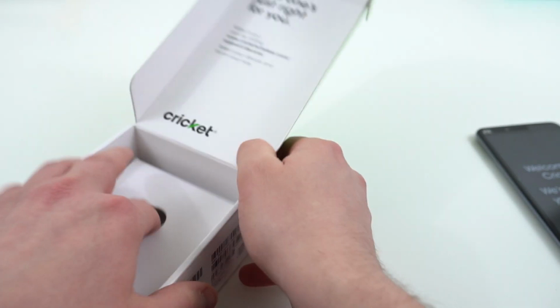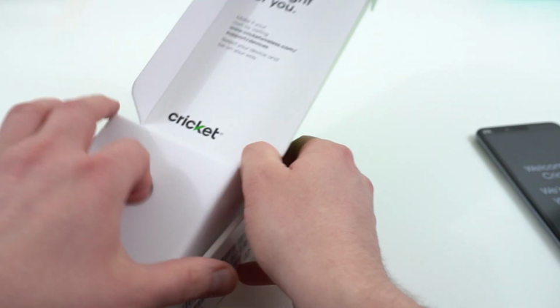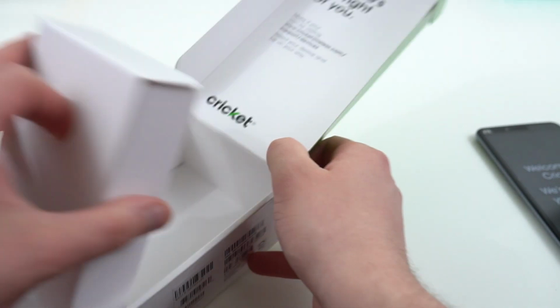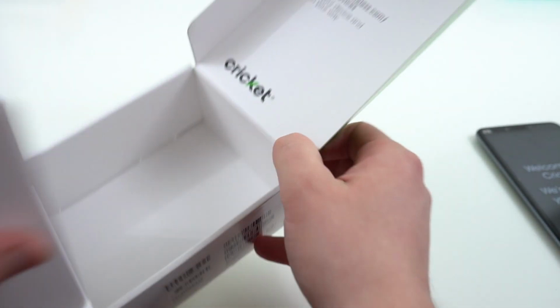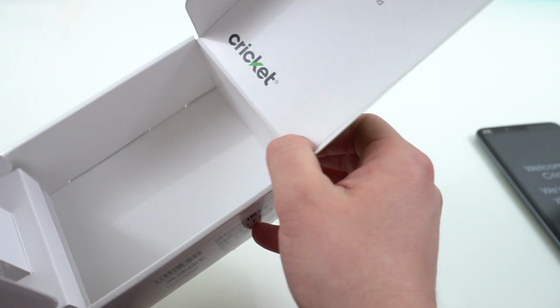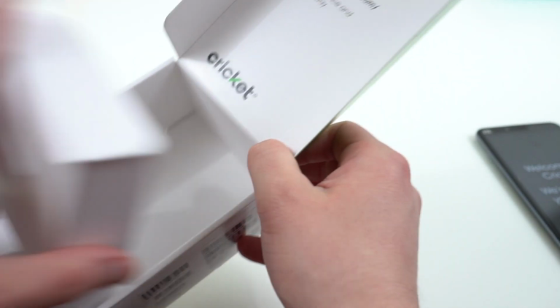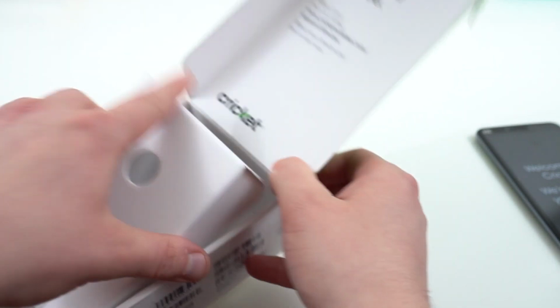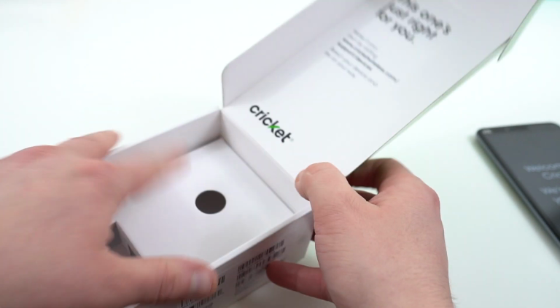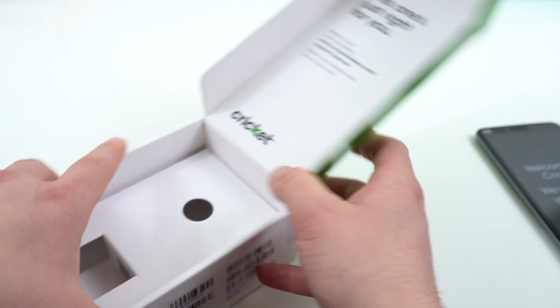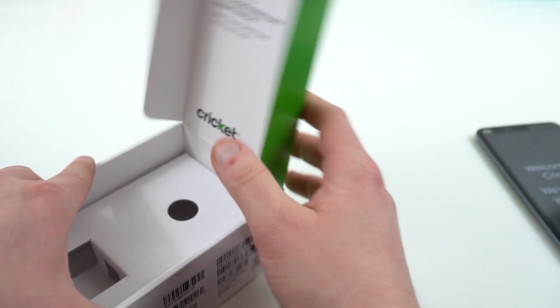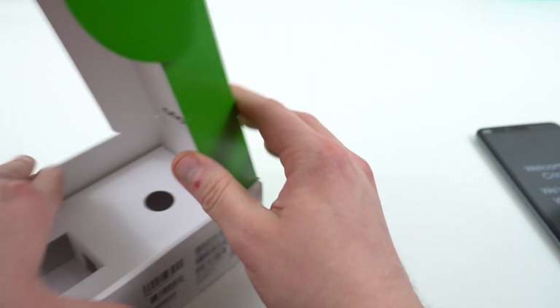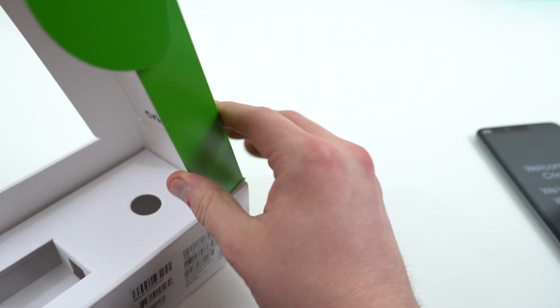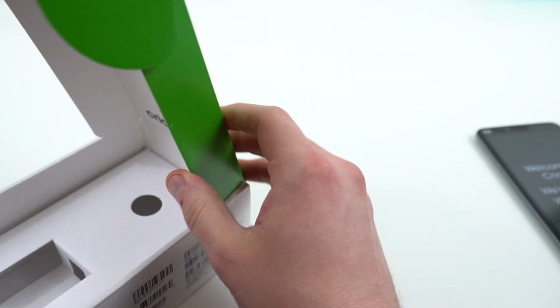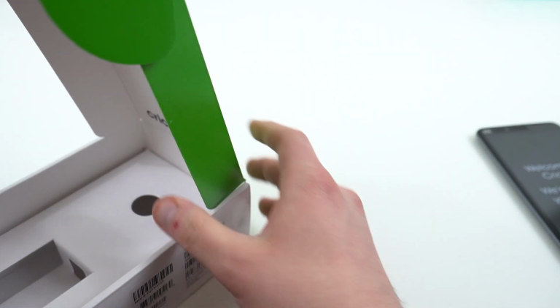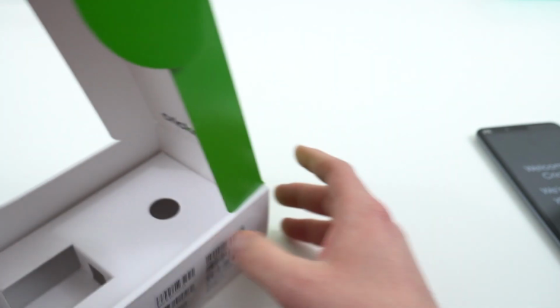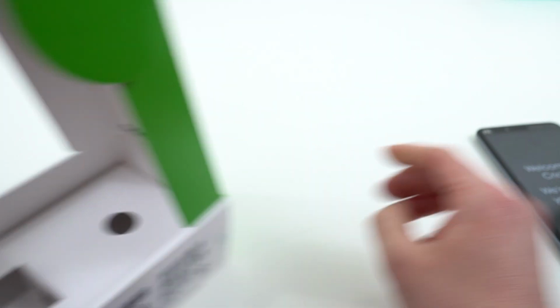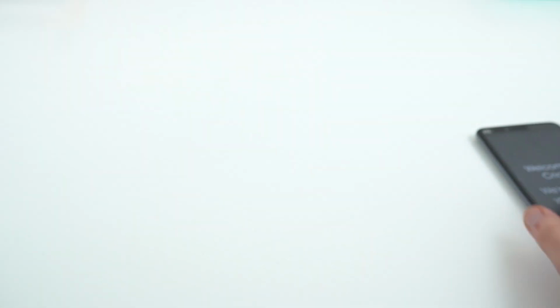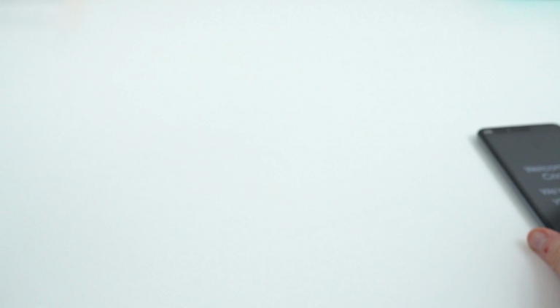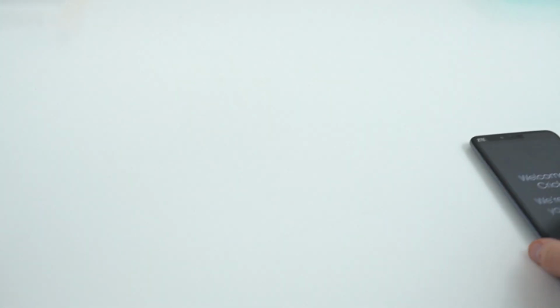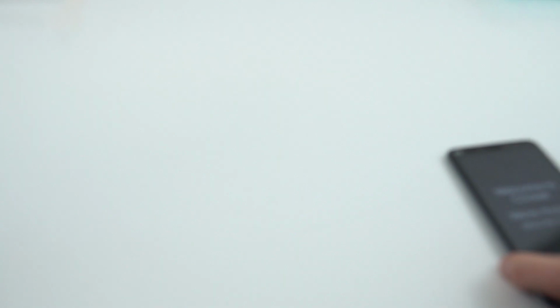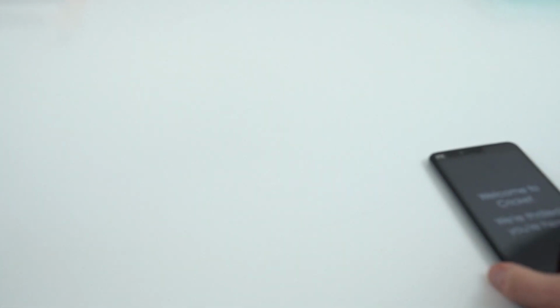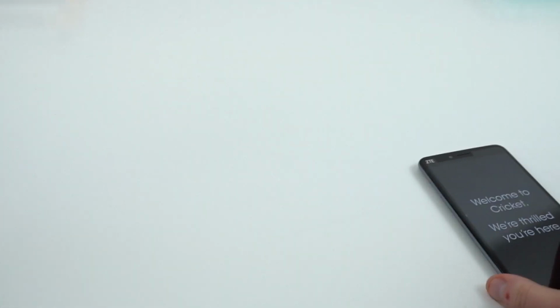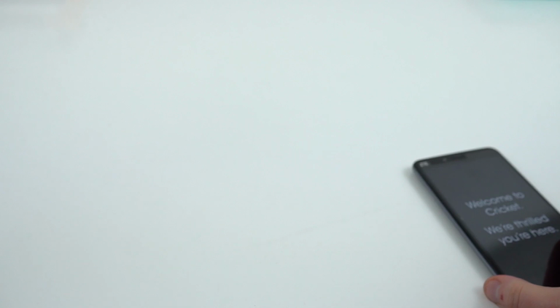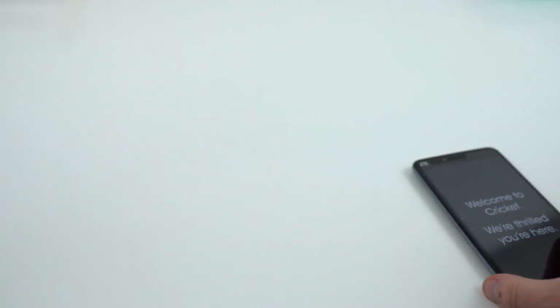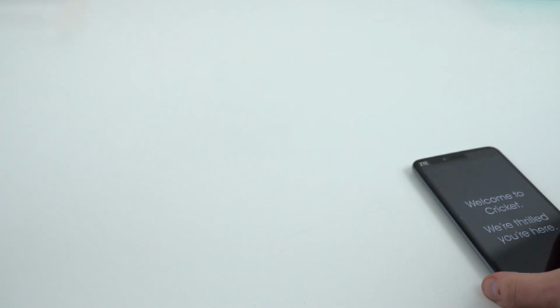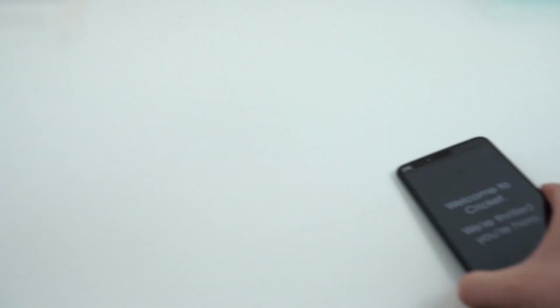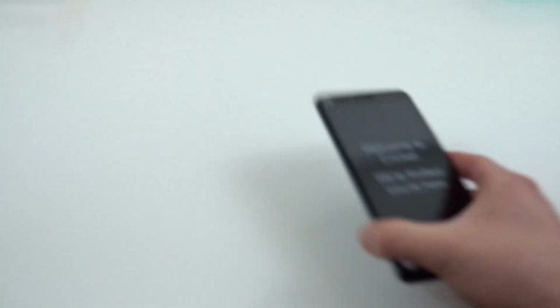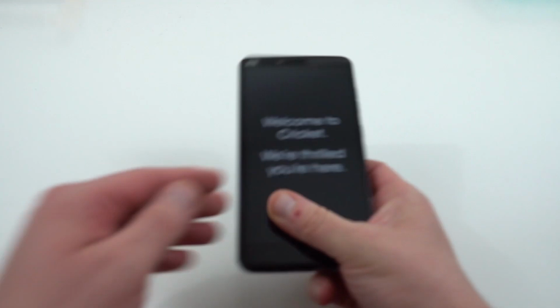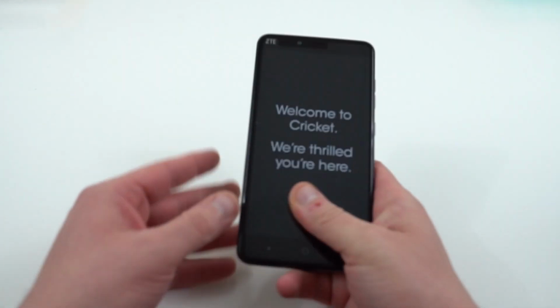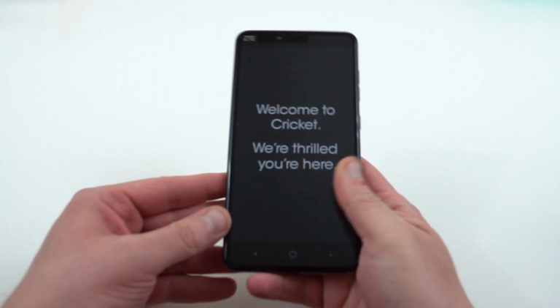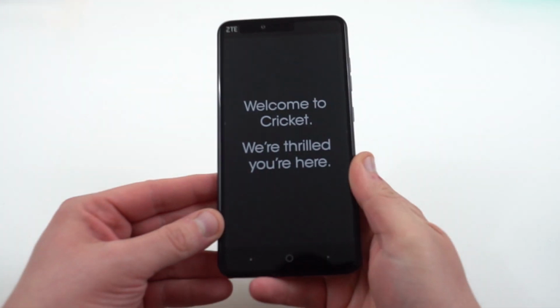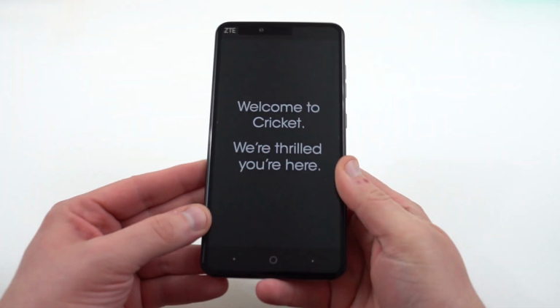That's everything that's in the box. Let's set the box to the side and take a look at the phone itself.